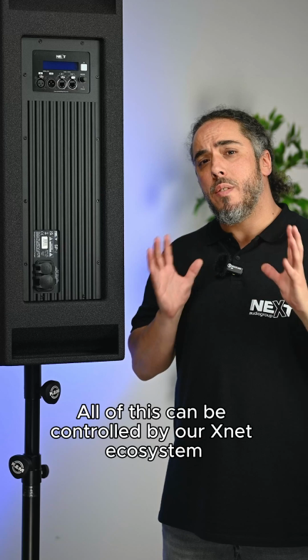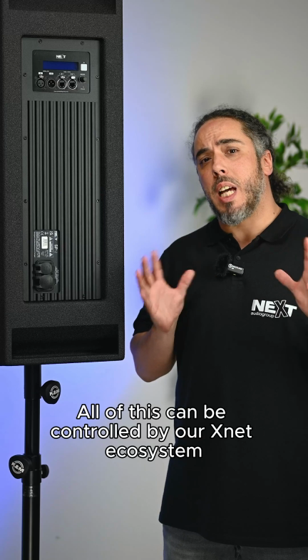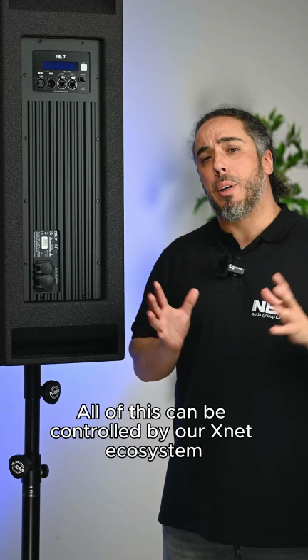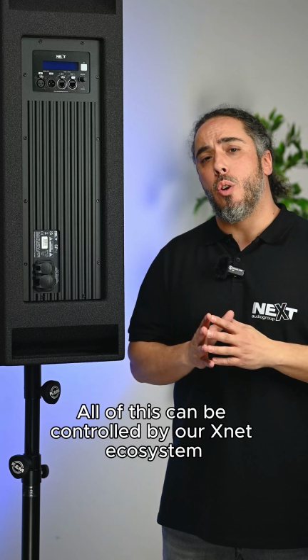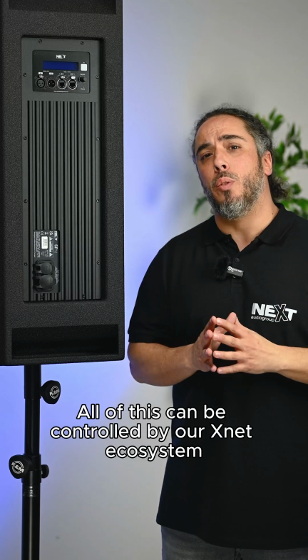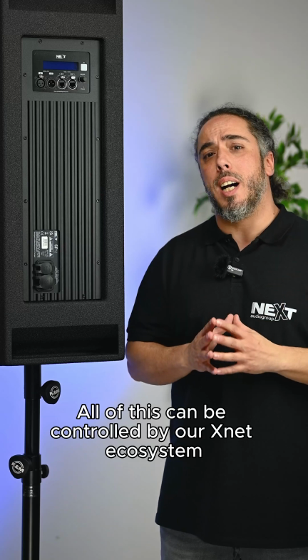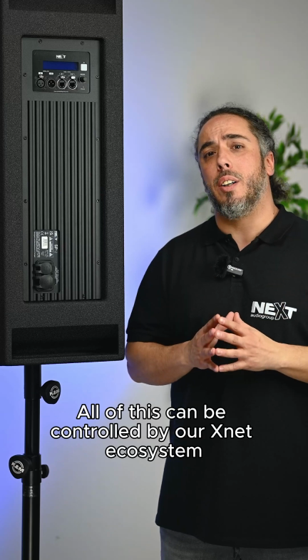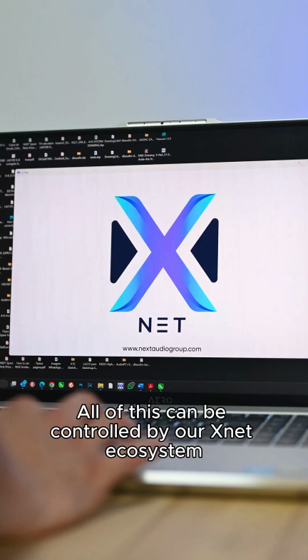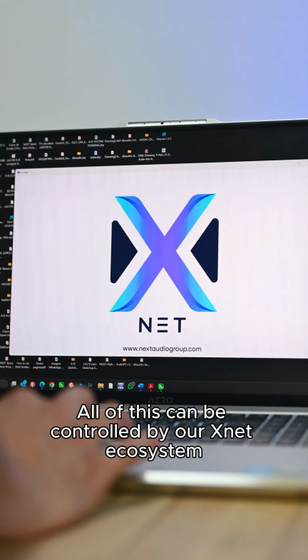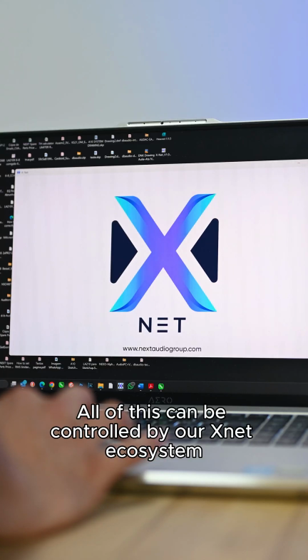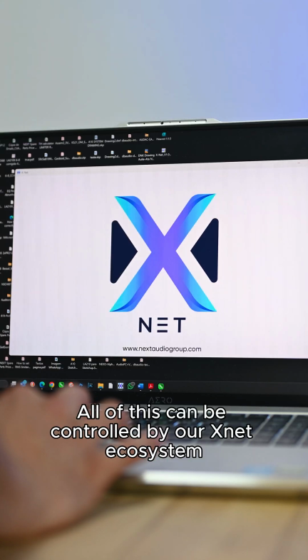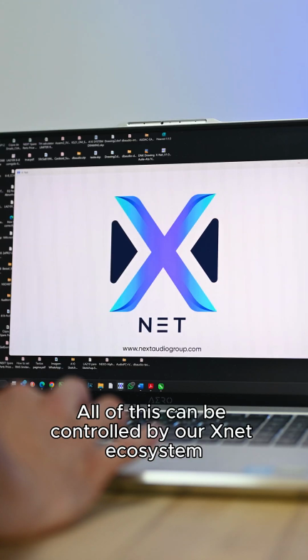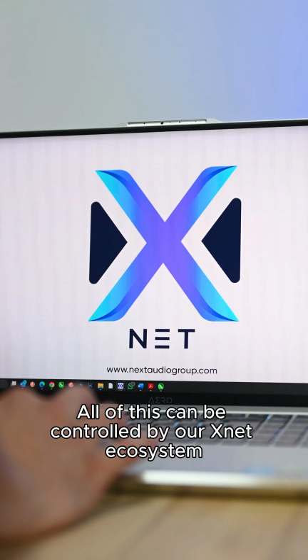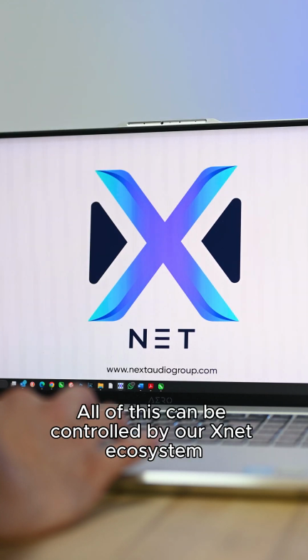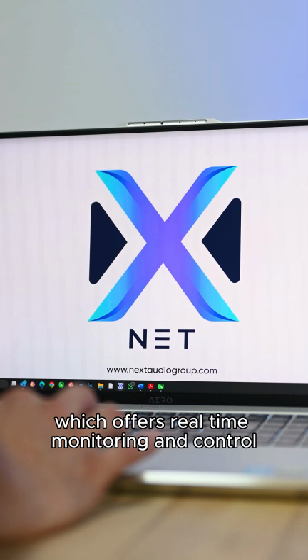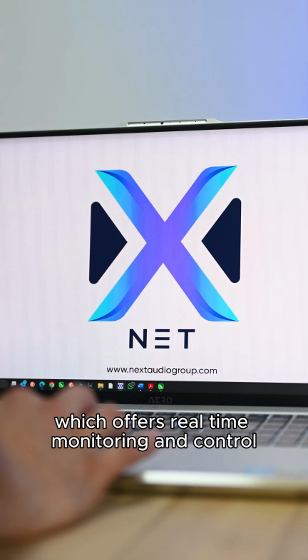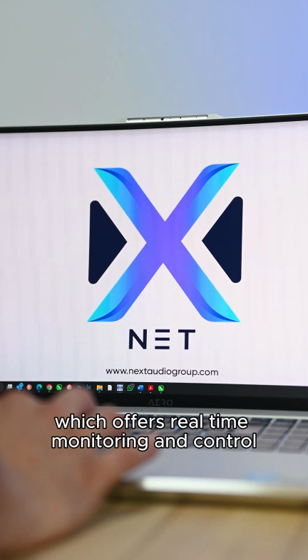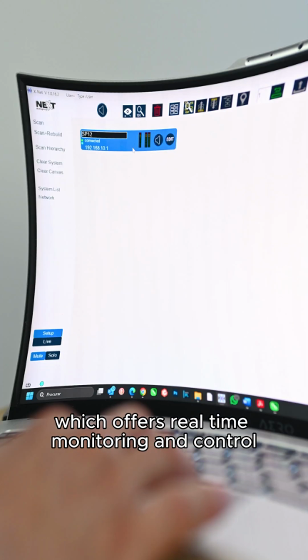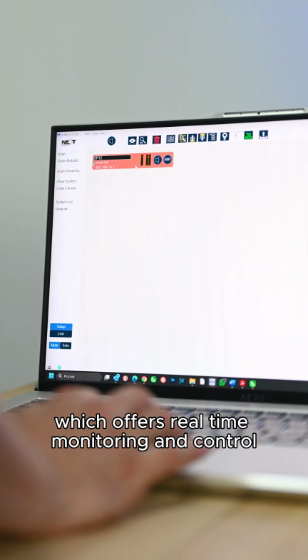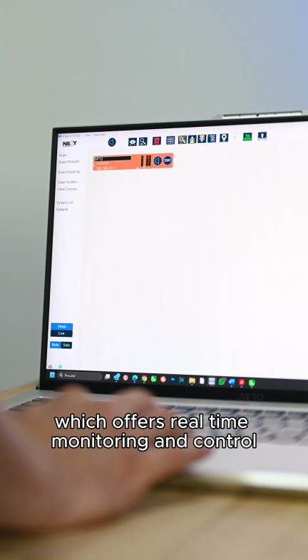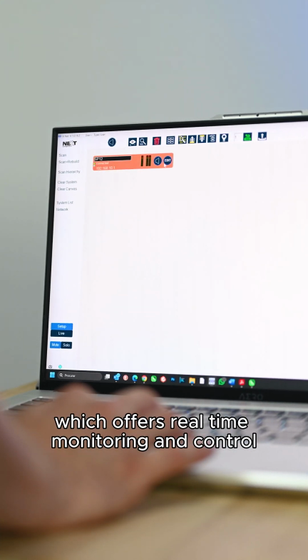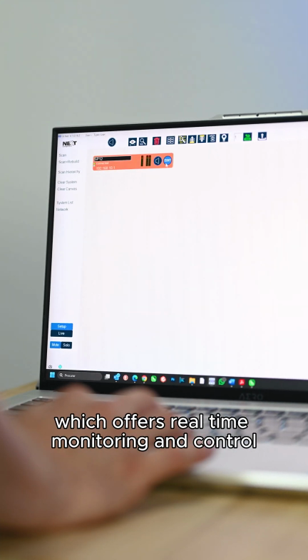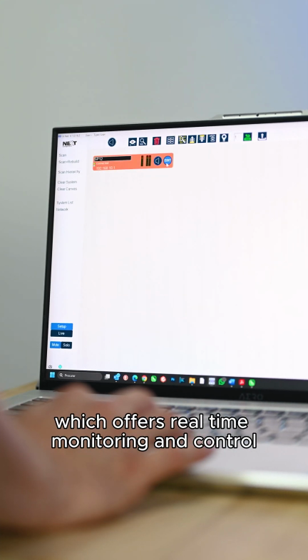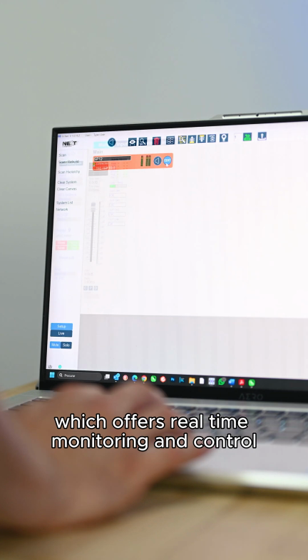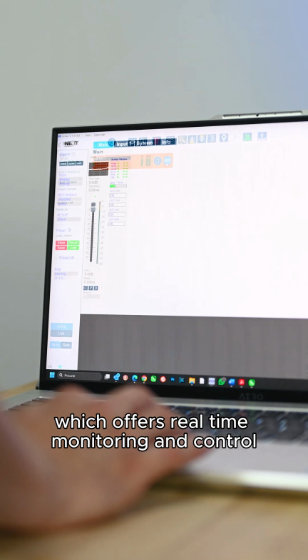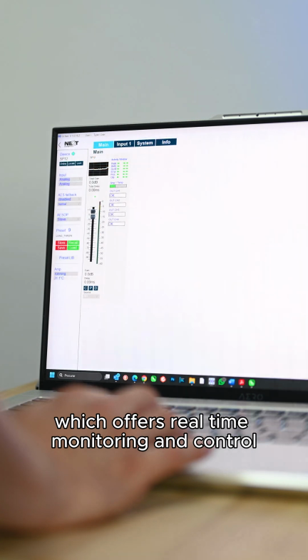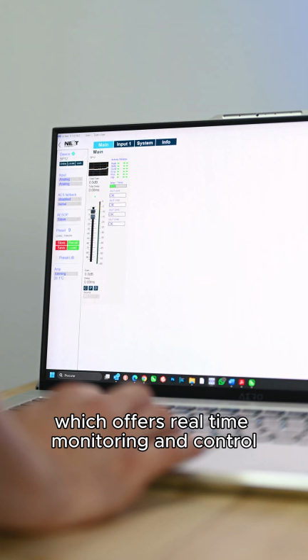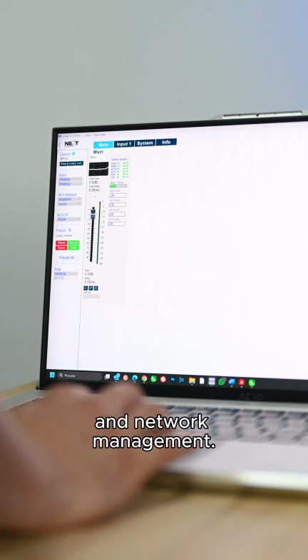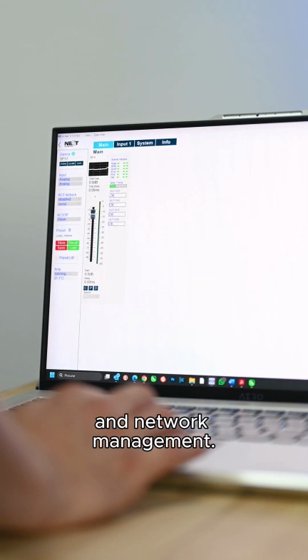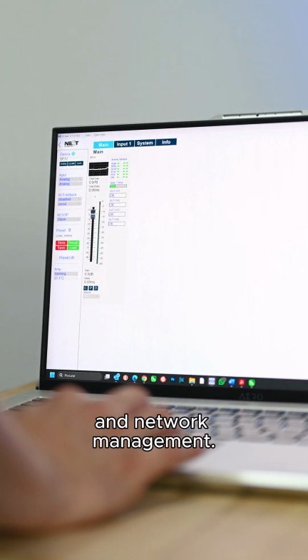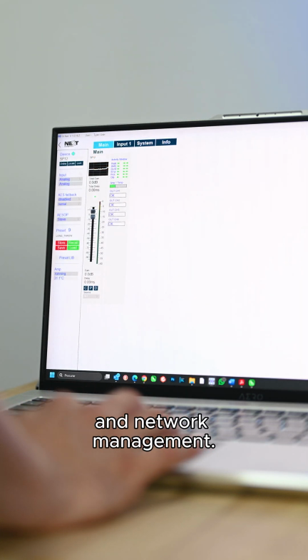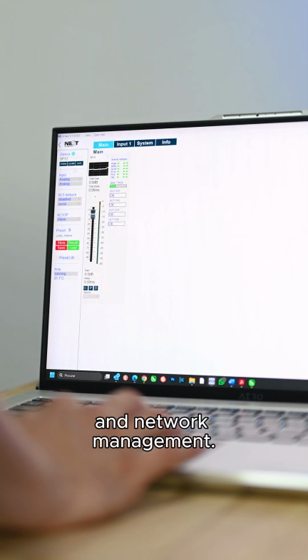All of this can be controlled by our XNet ecosystem, which offers real-time monitoring and control and network management.